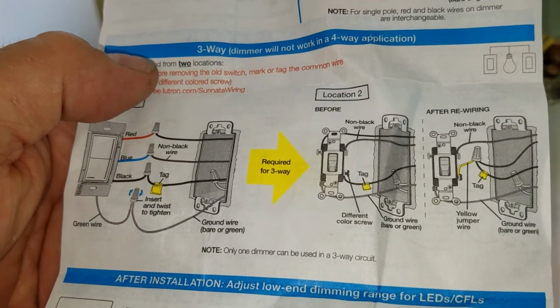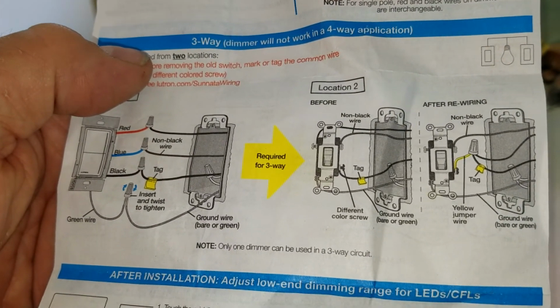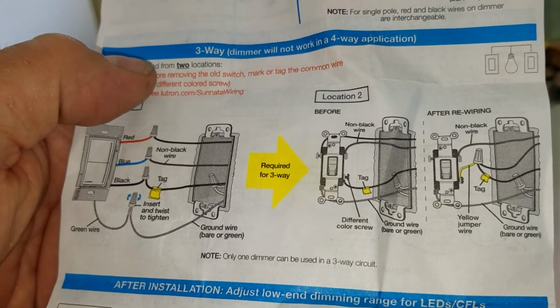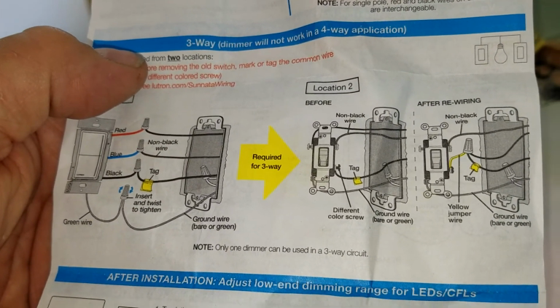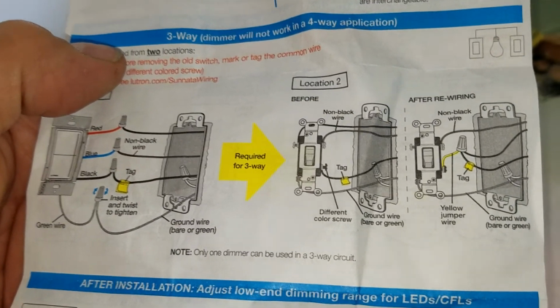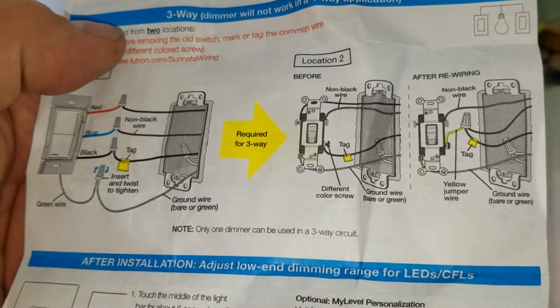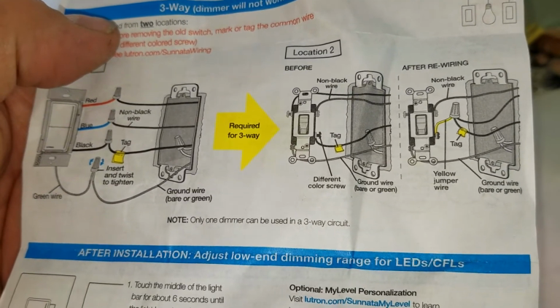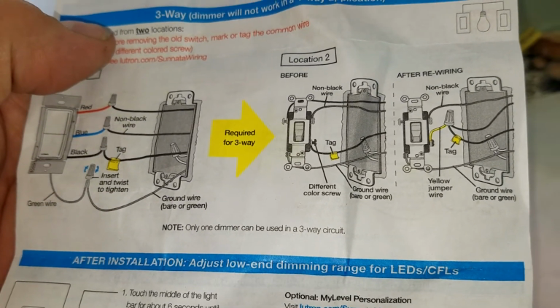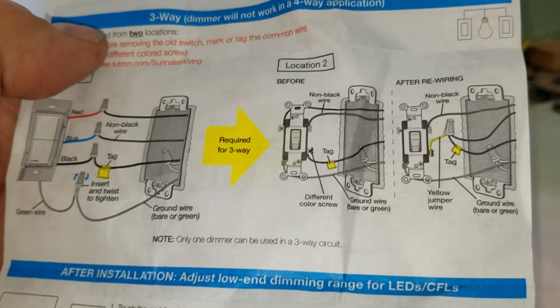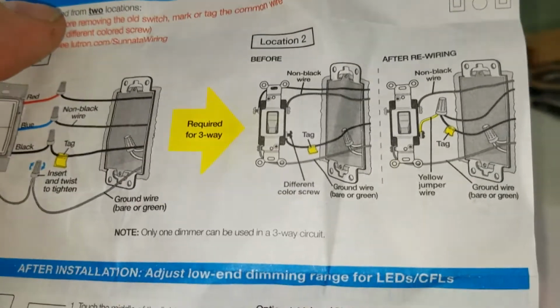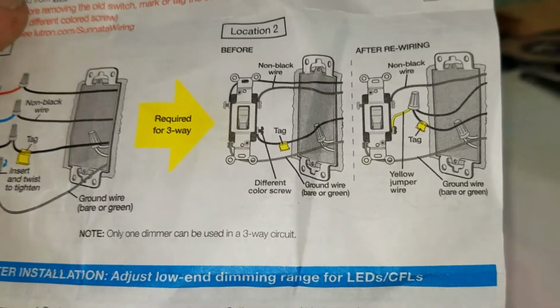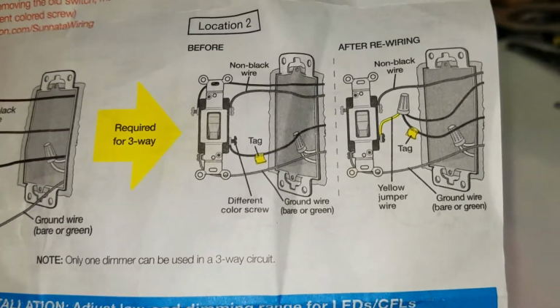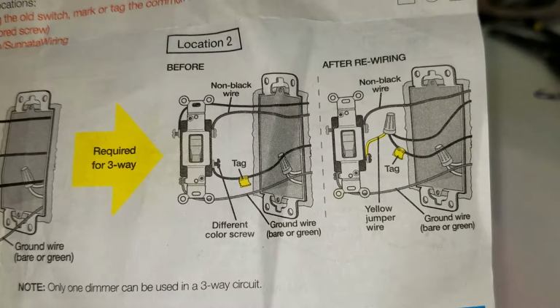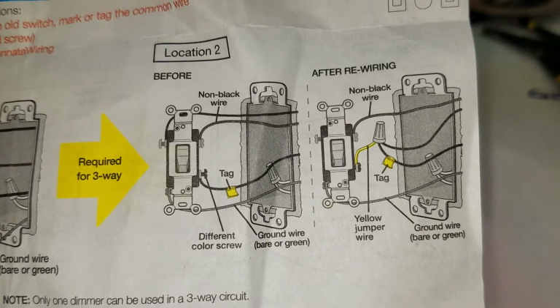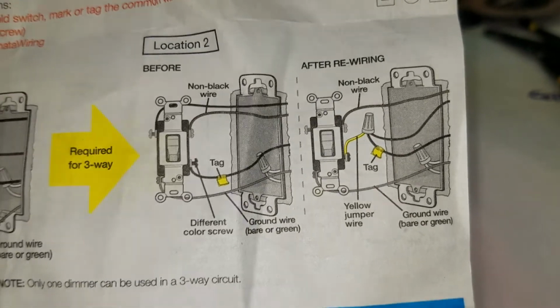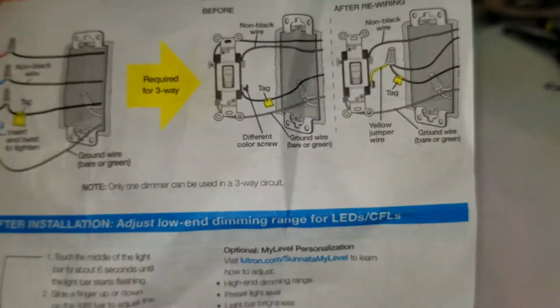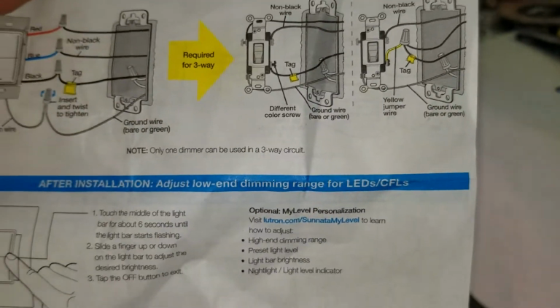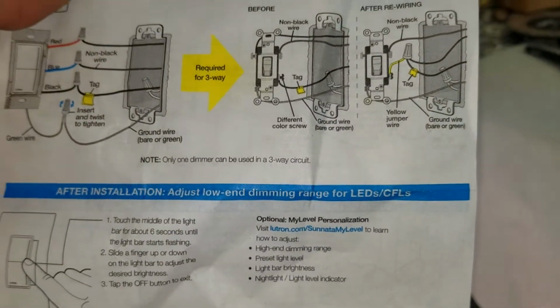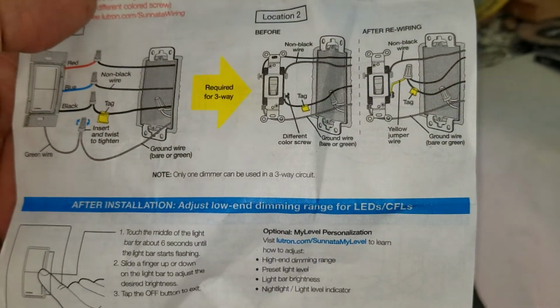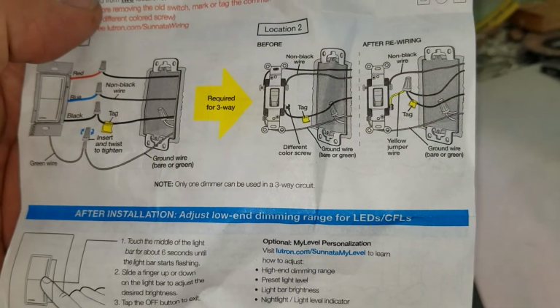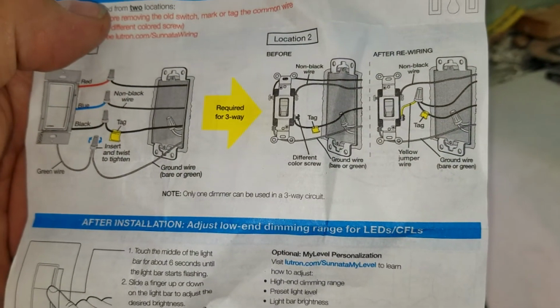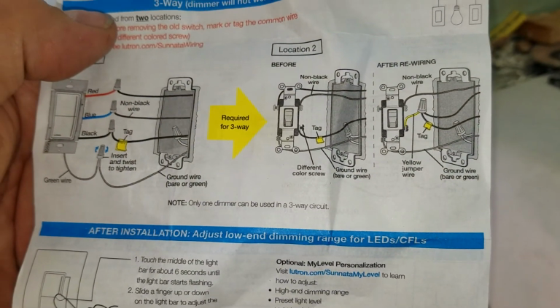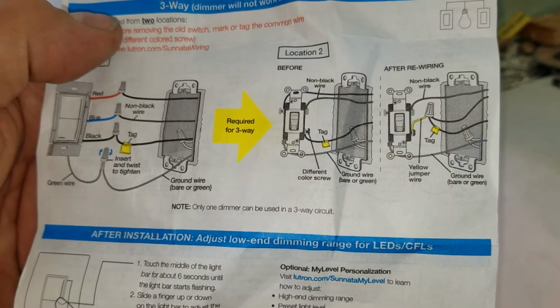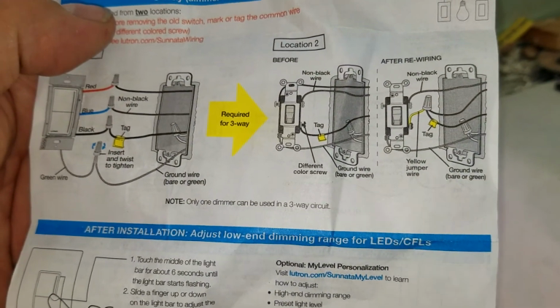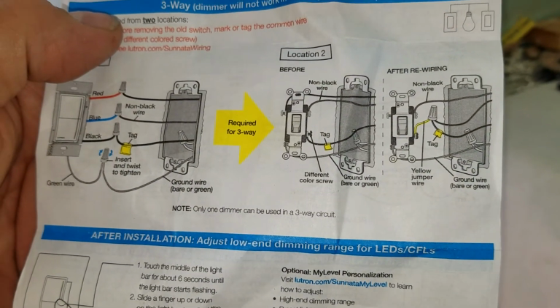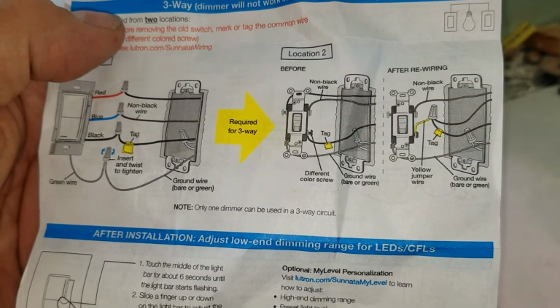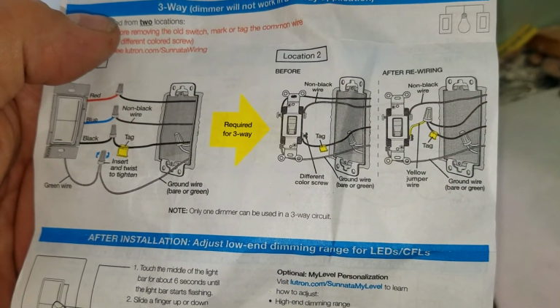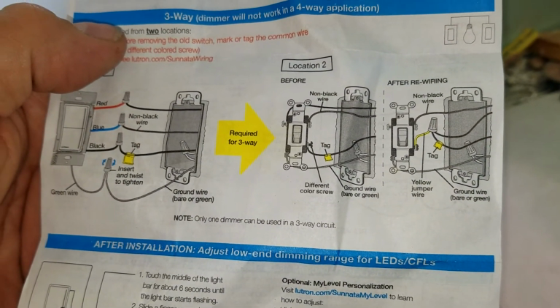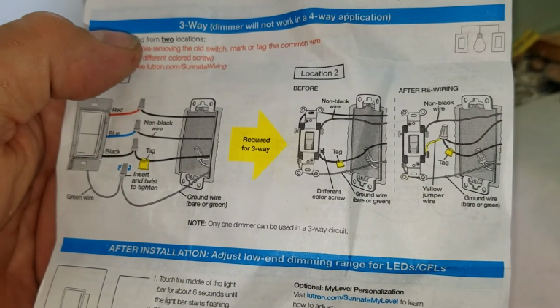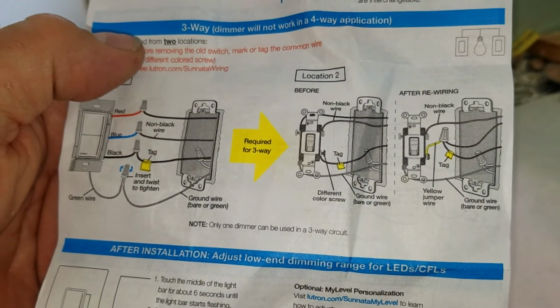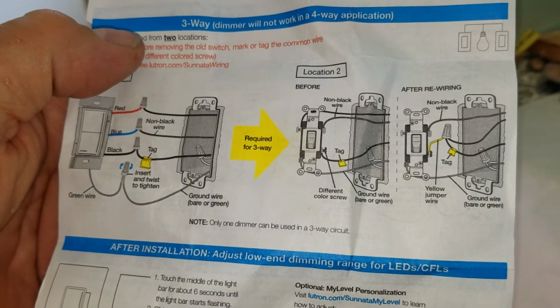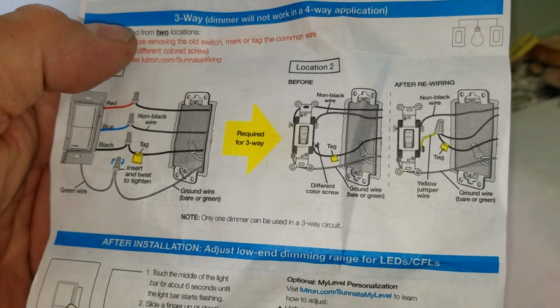I think it's the Maestro system that will do a four-way switch.